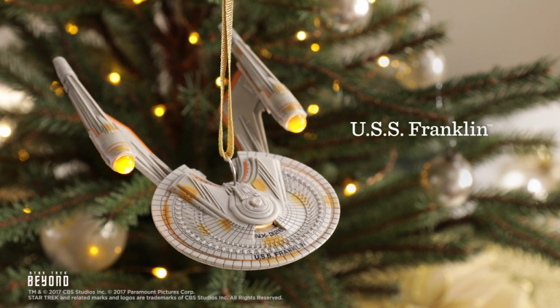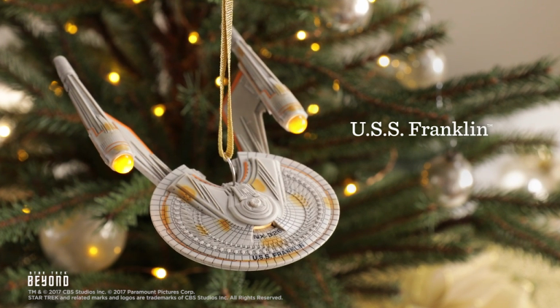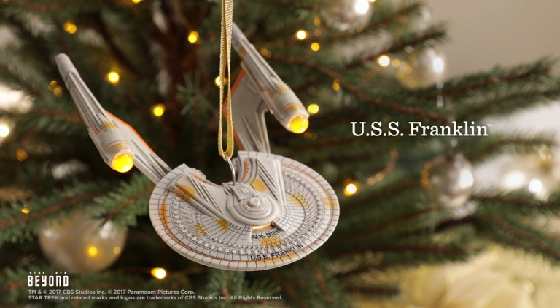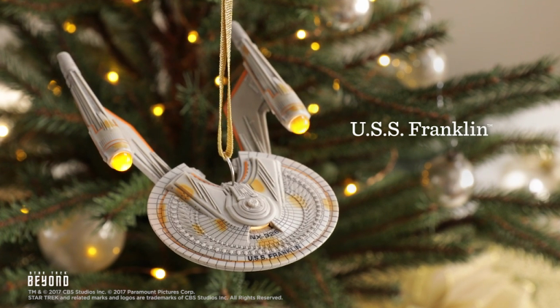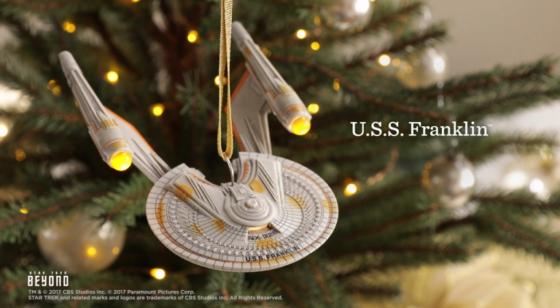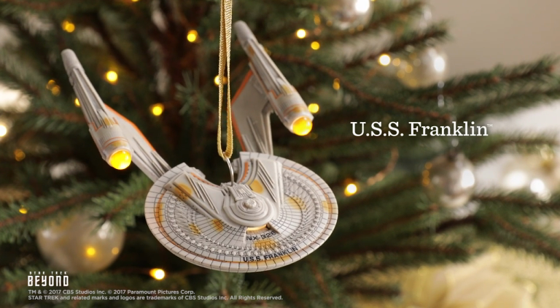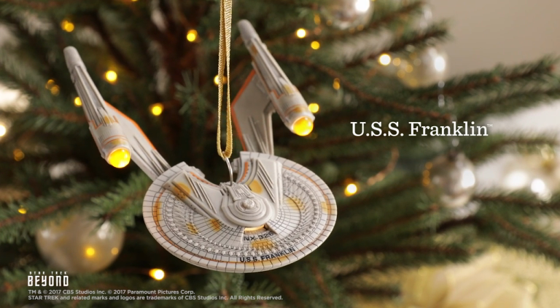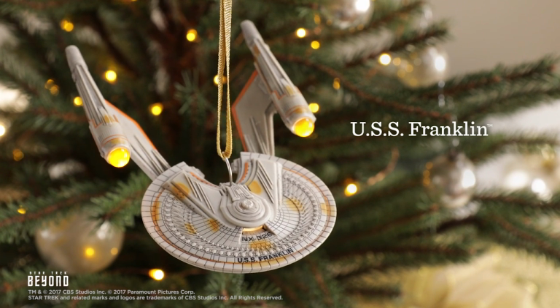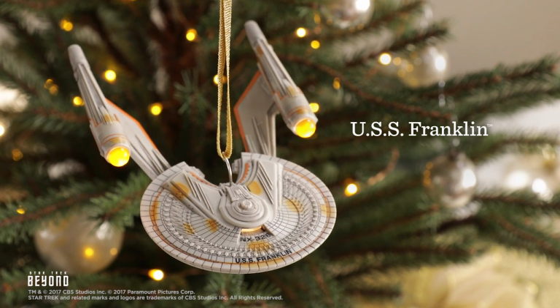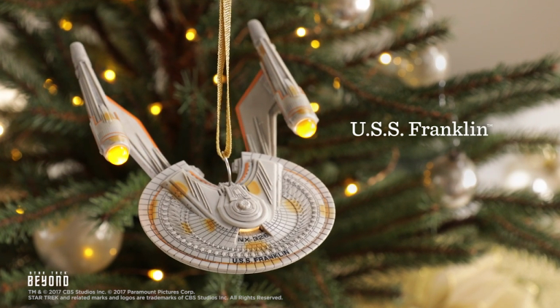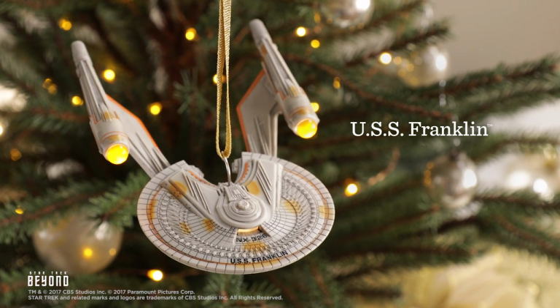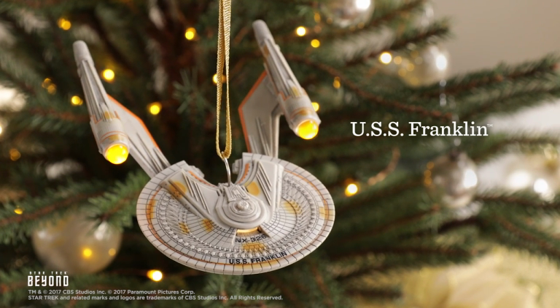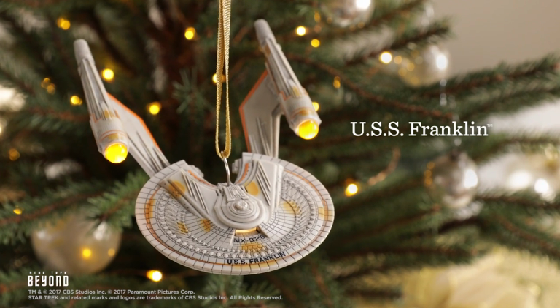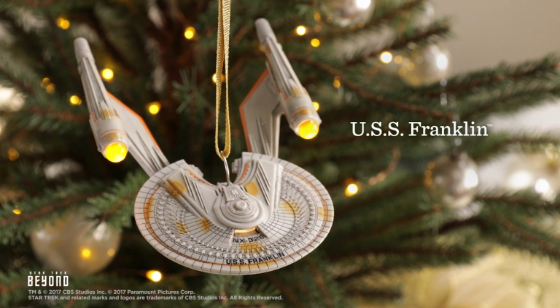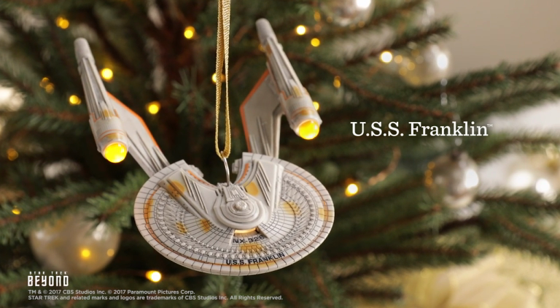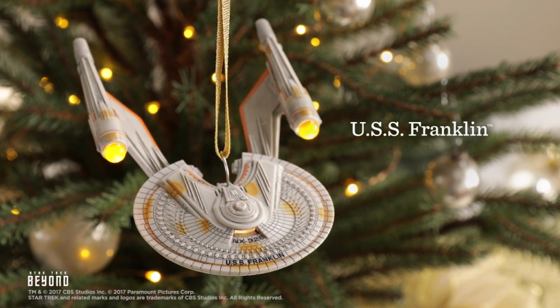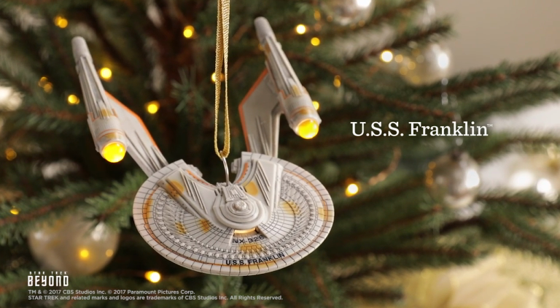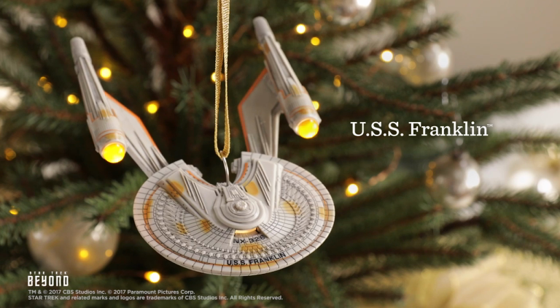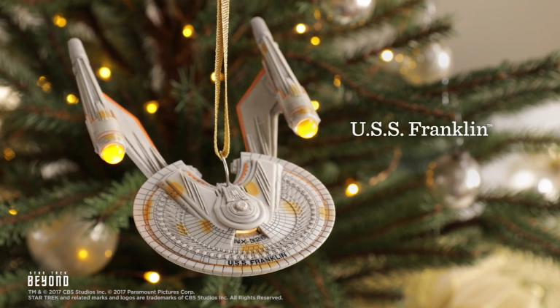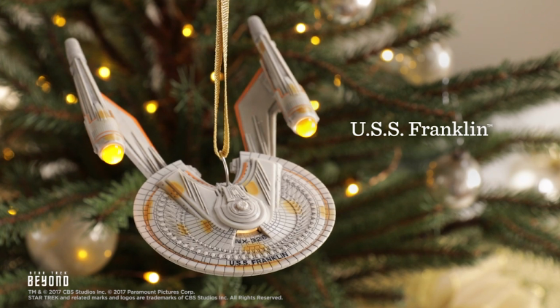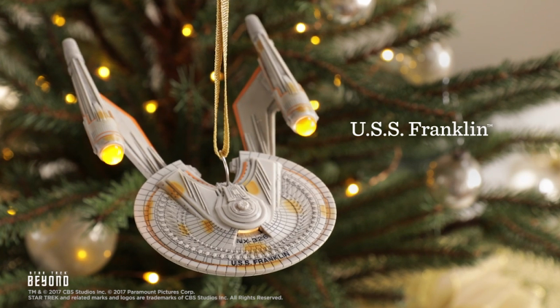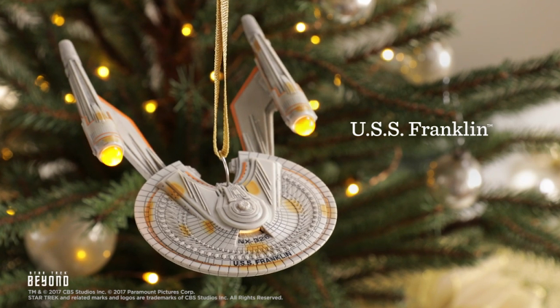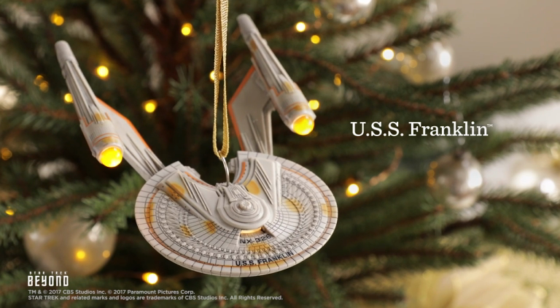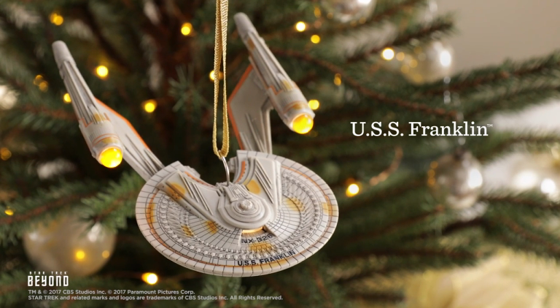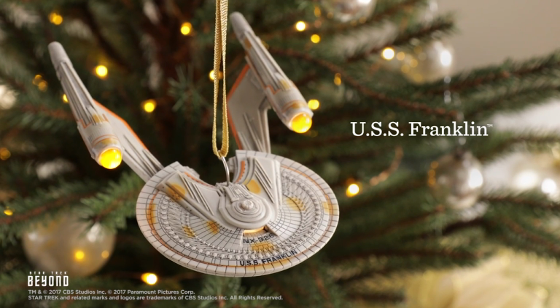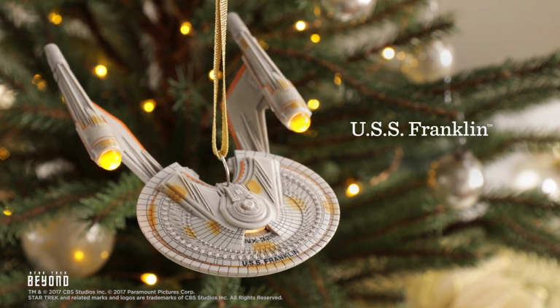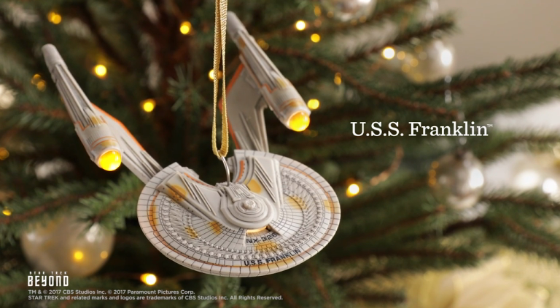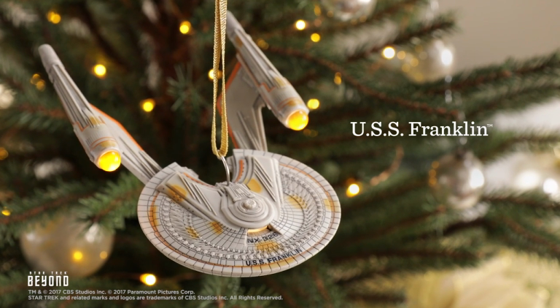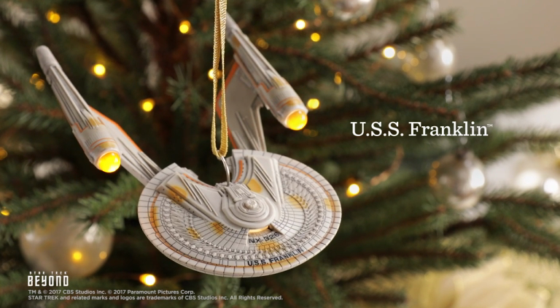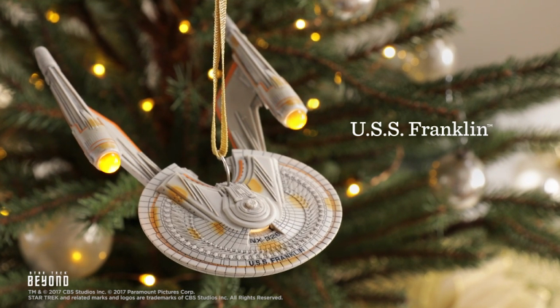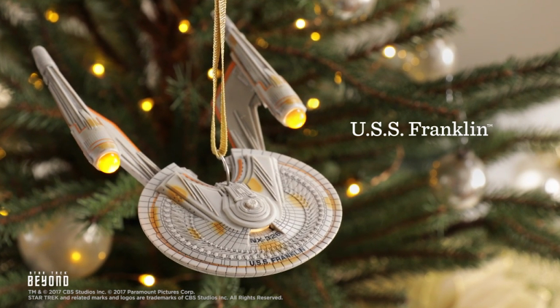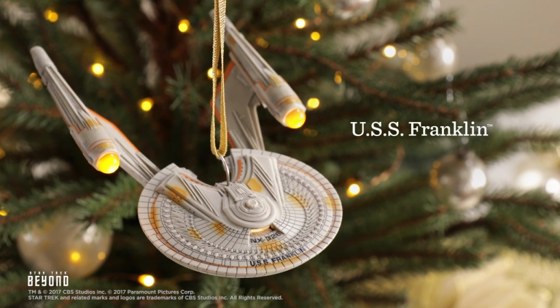And now it's the USS Franklin, a really cool addition to Starfleet, which made its premiere in last year's feature film, Star Trek Beyond.